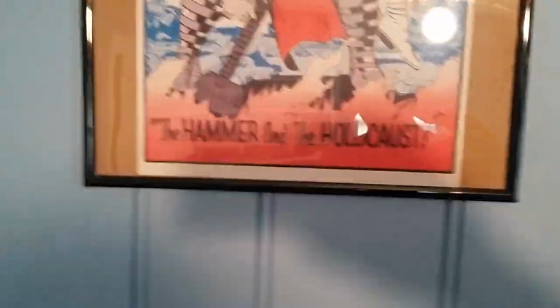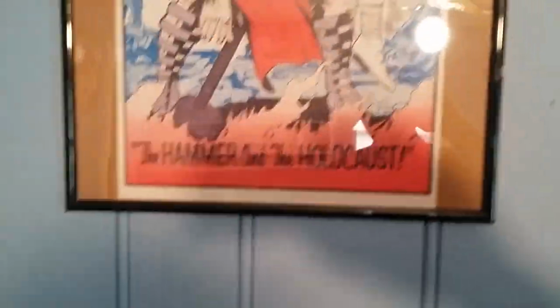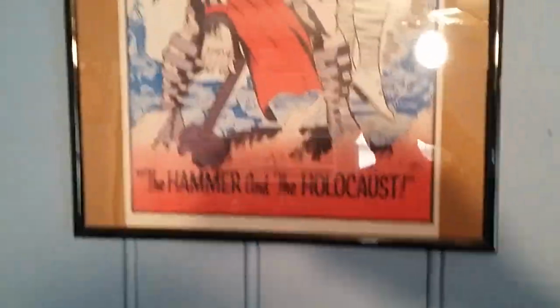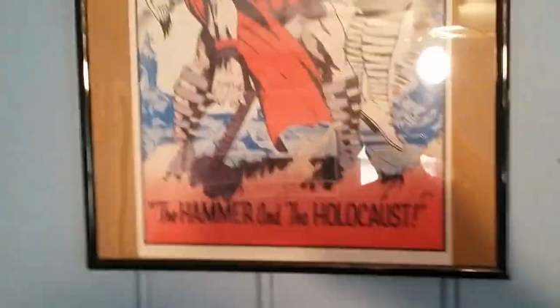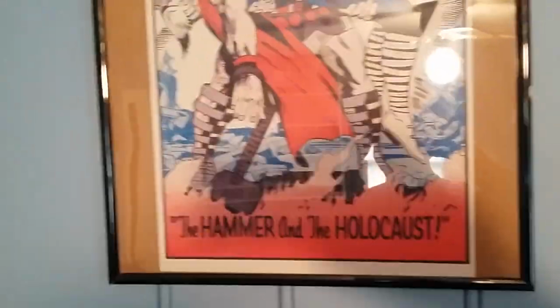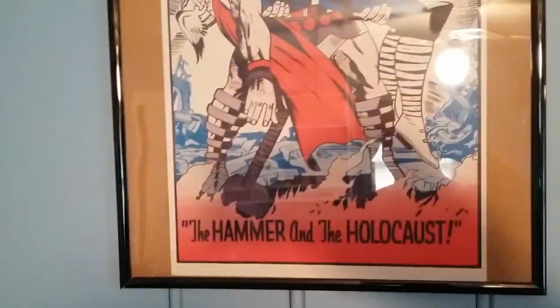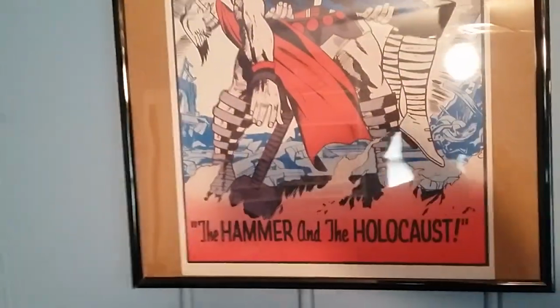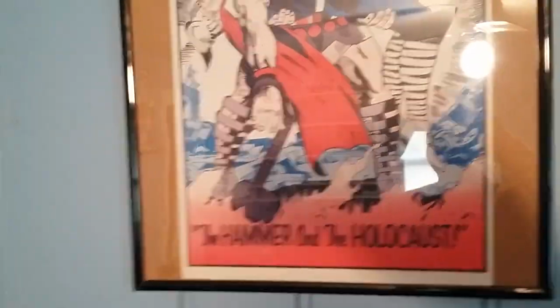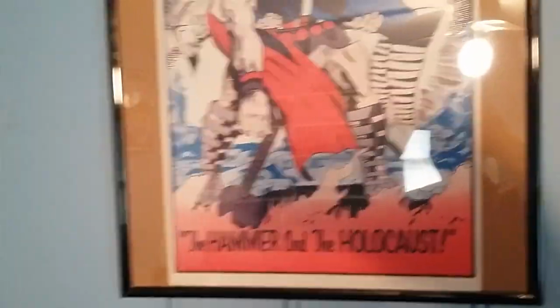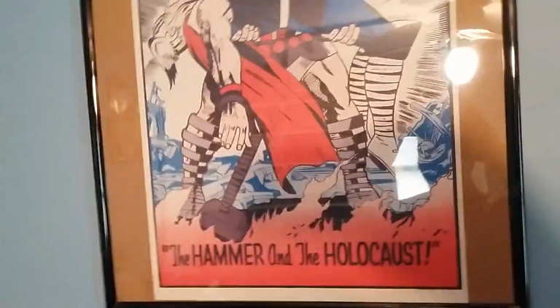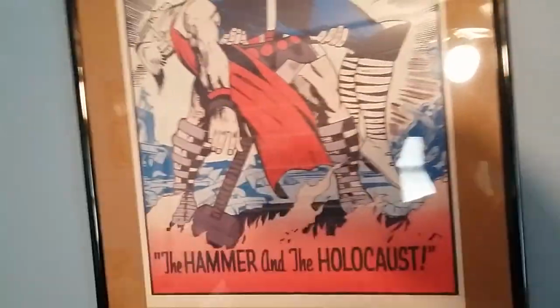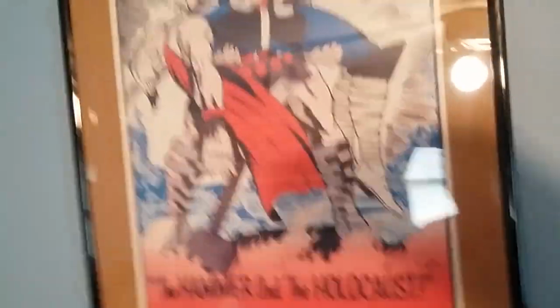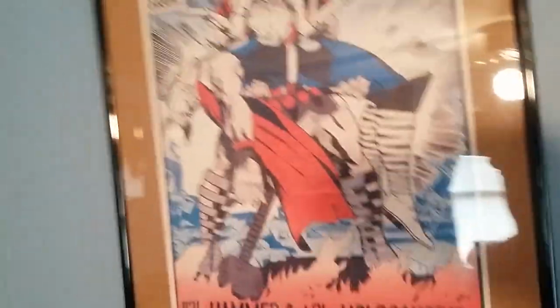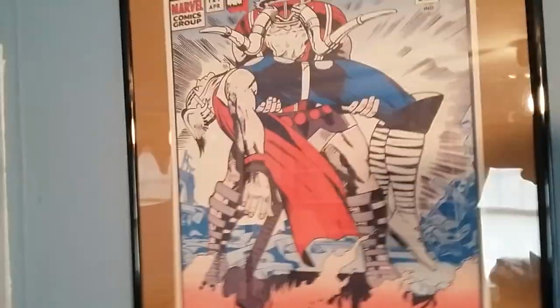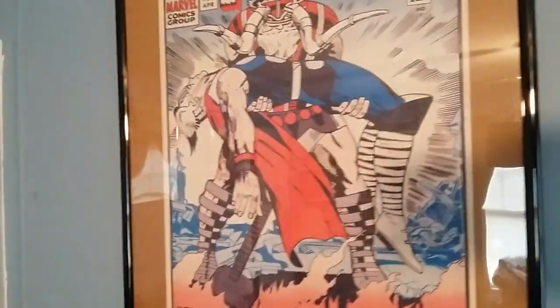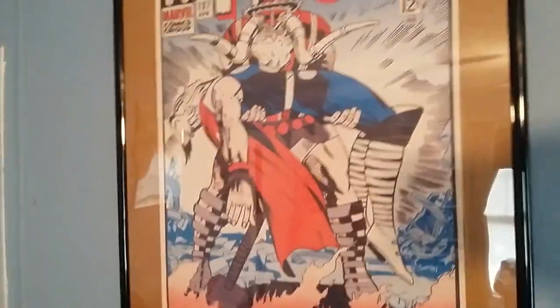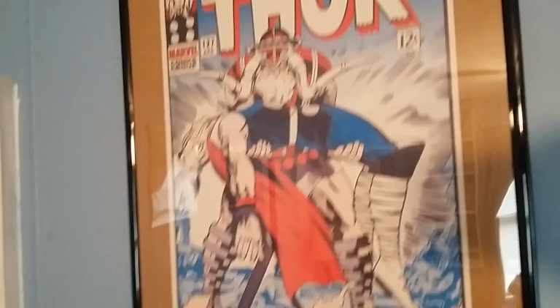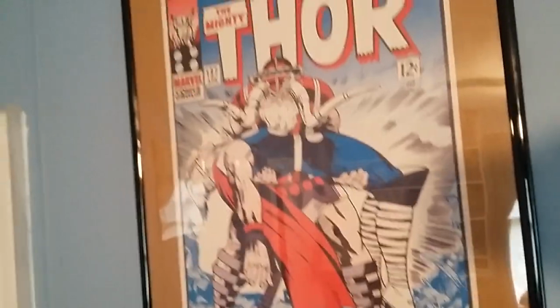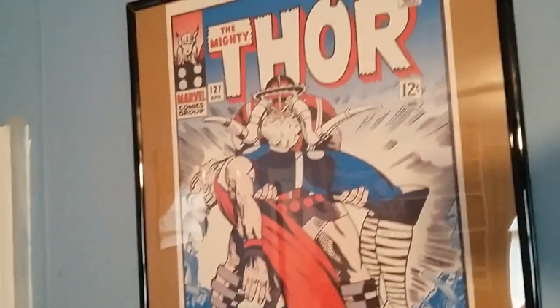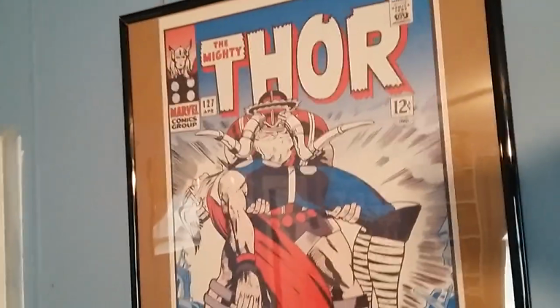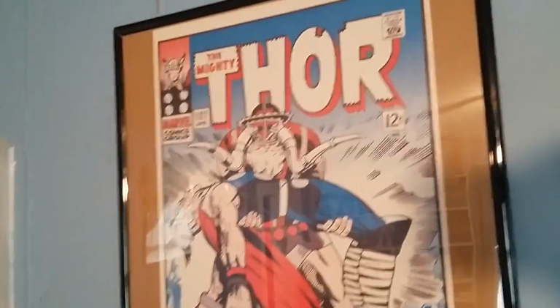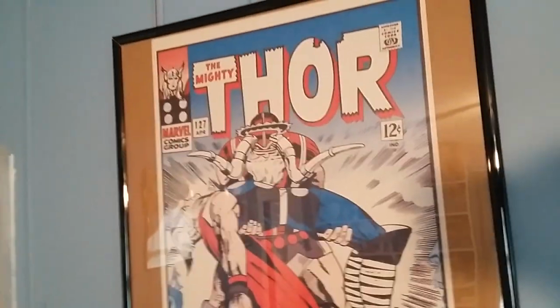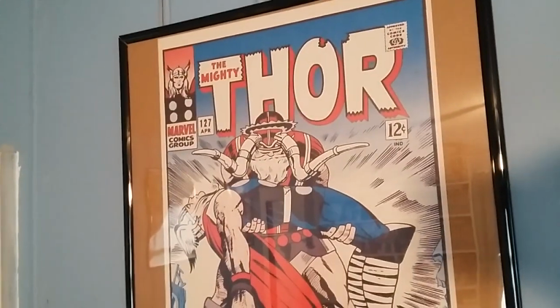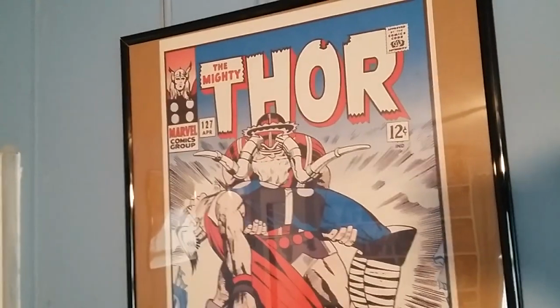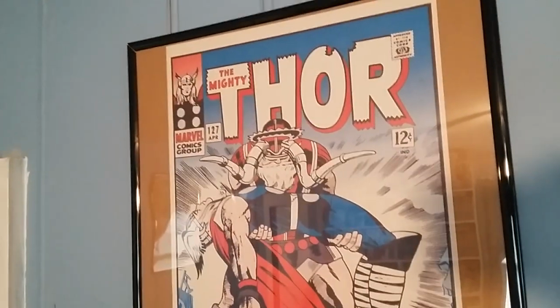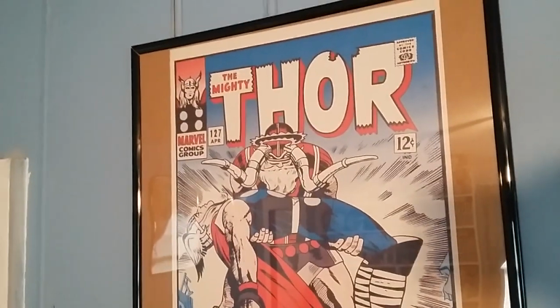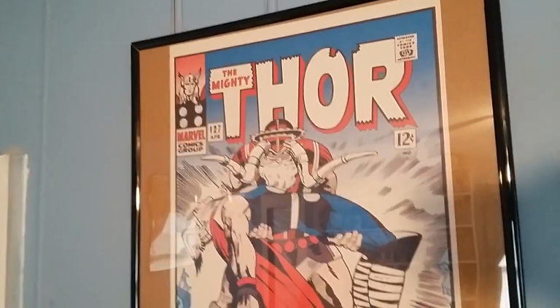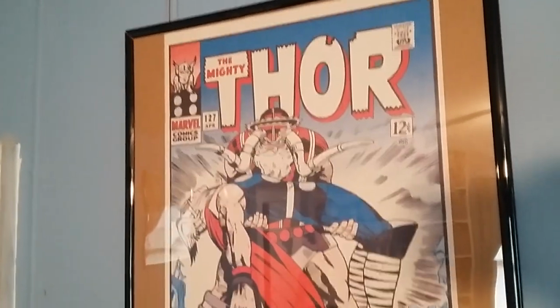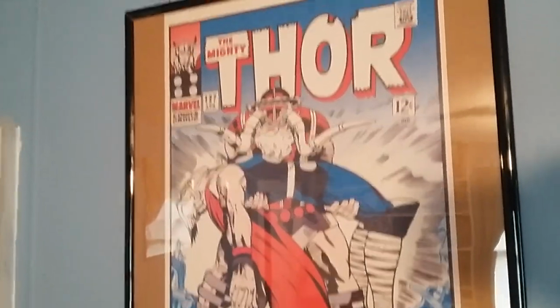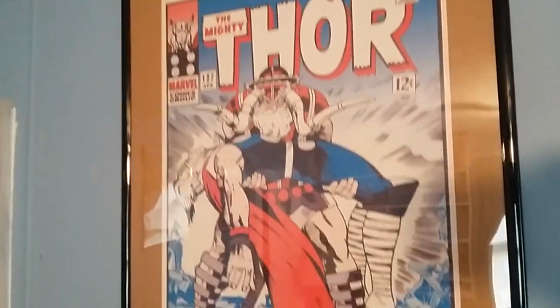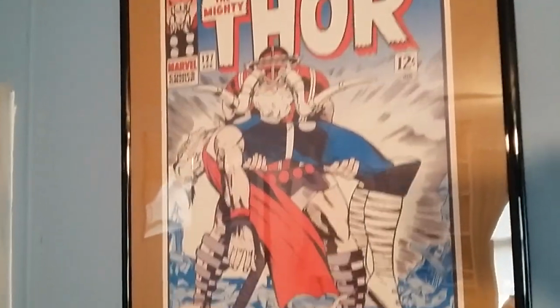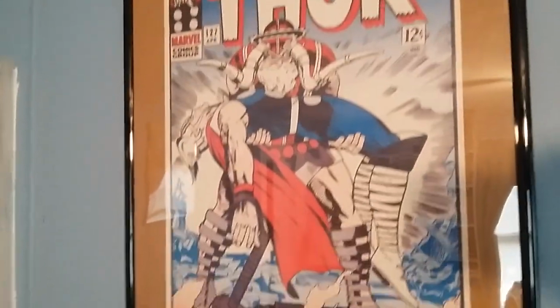Trying to get that glare out of there. Sorry about that, Chief.